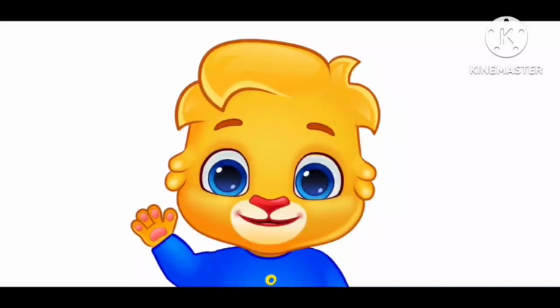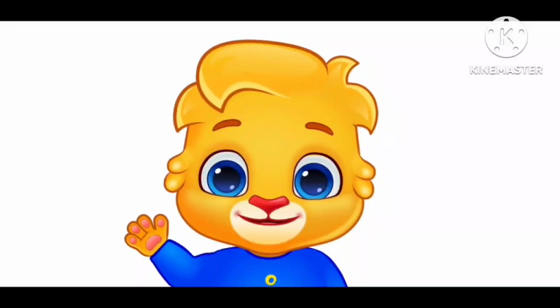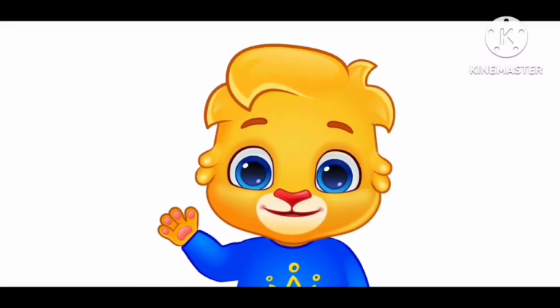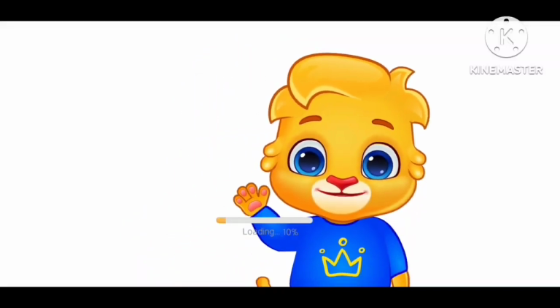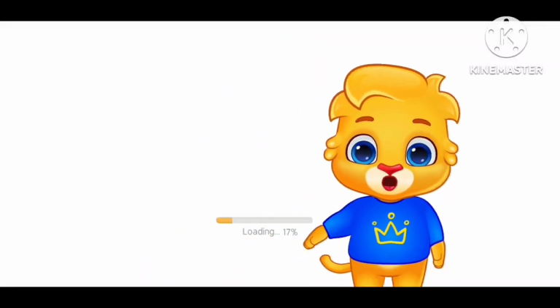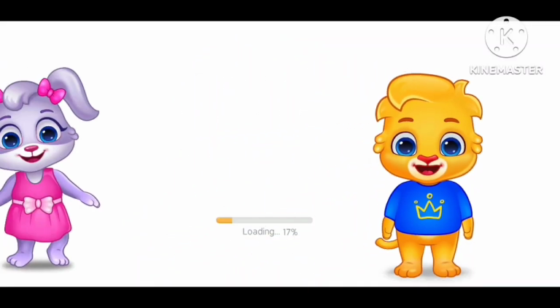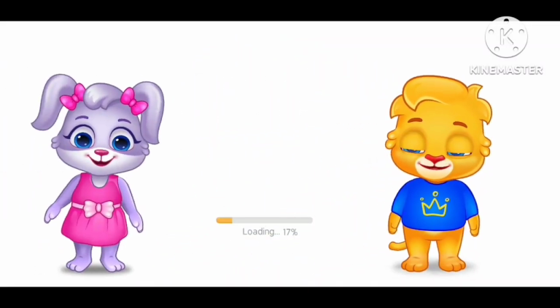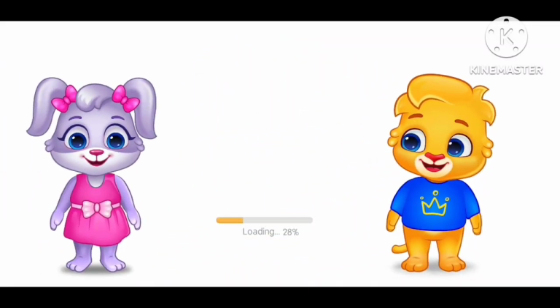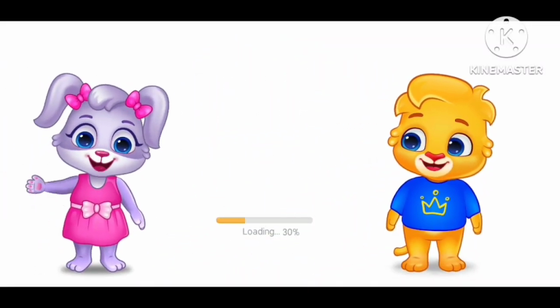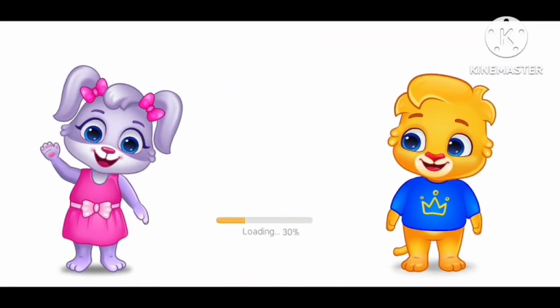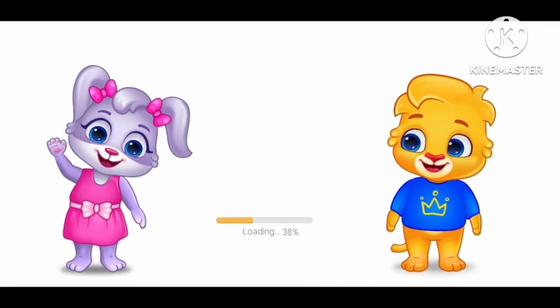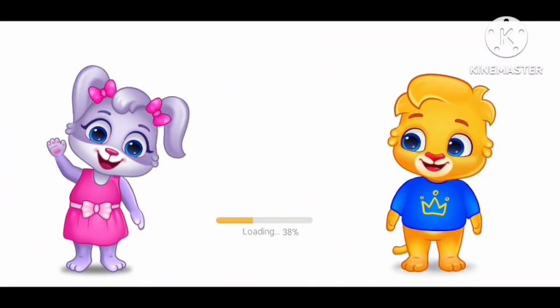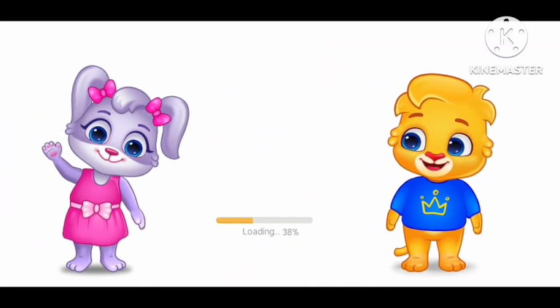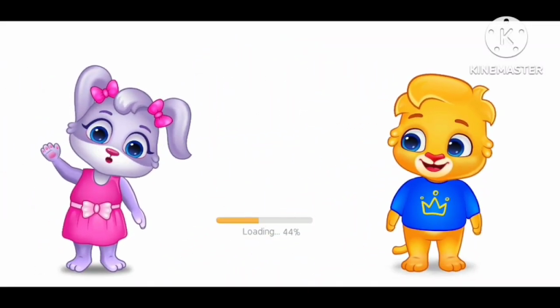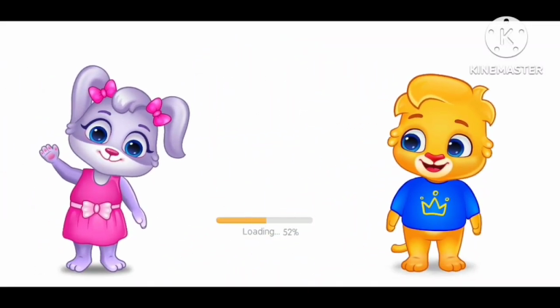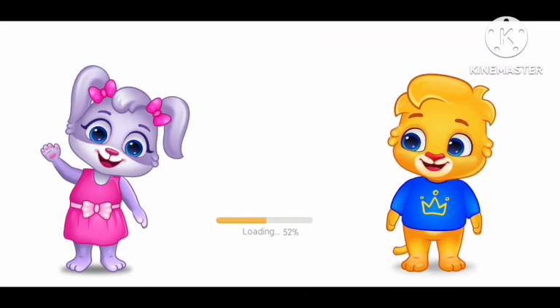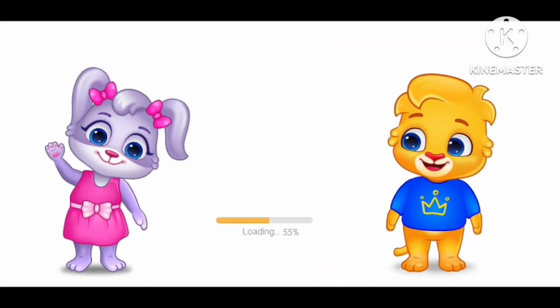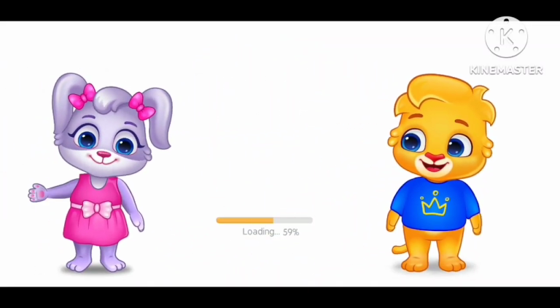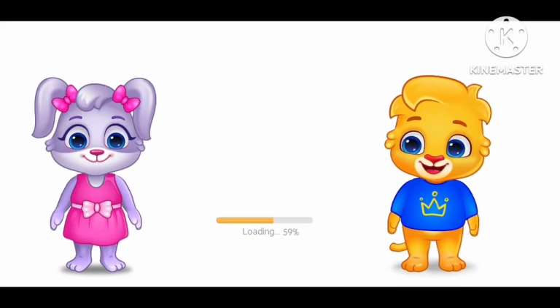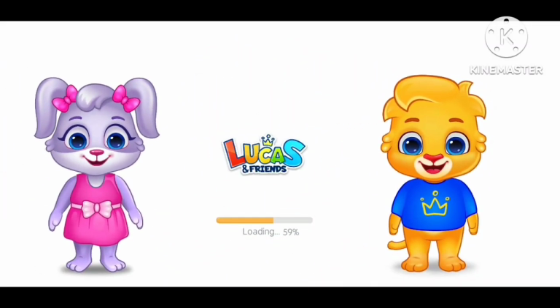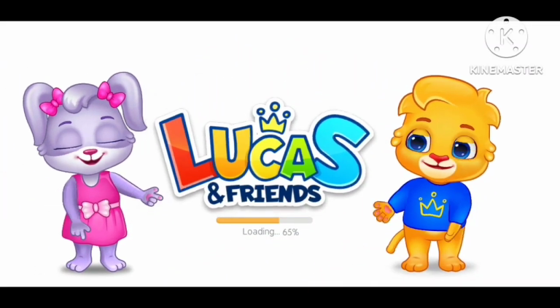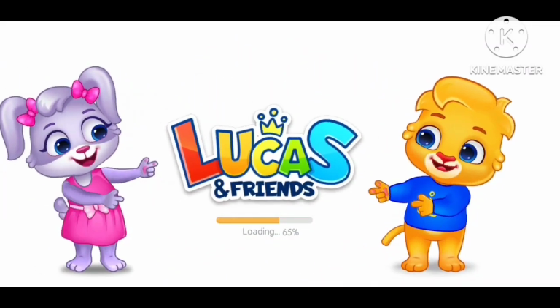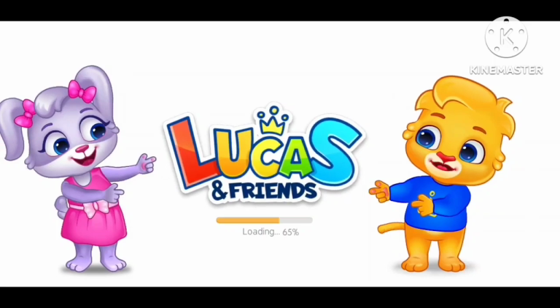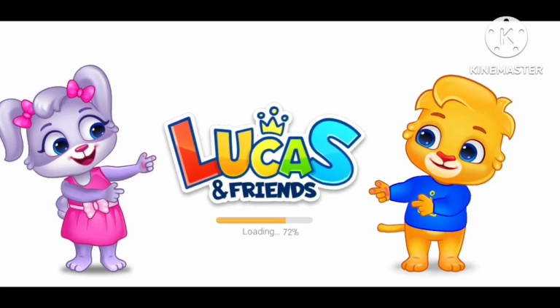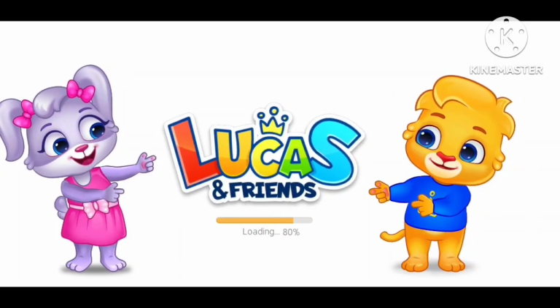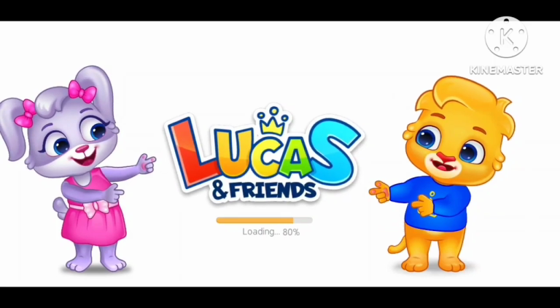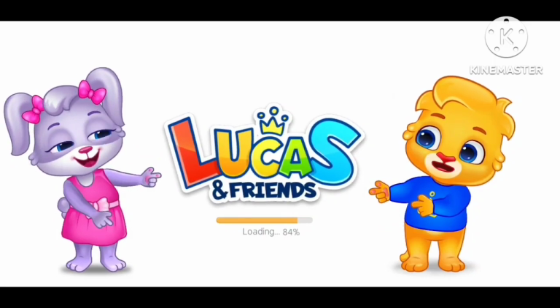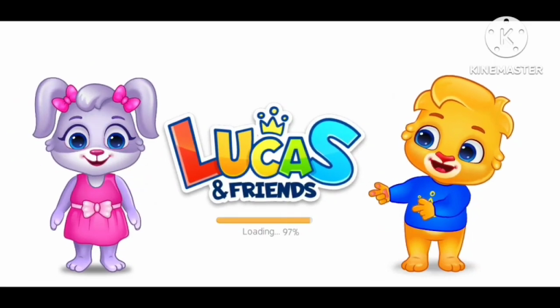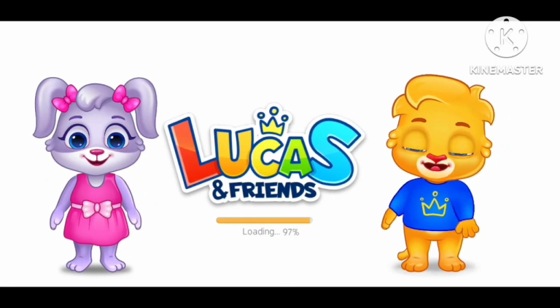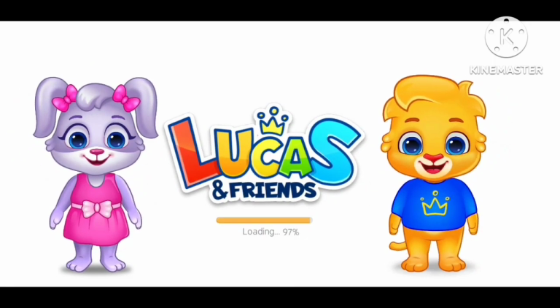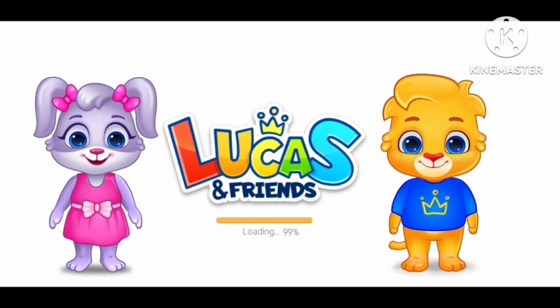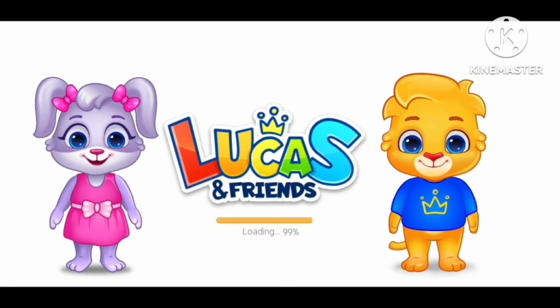Hi! I'm Lucas. Hi! I'm Ruby. And we're Lucas and Friends!